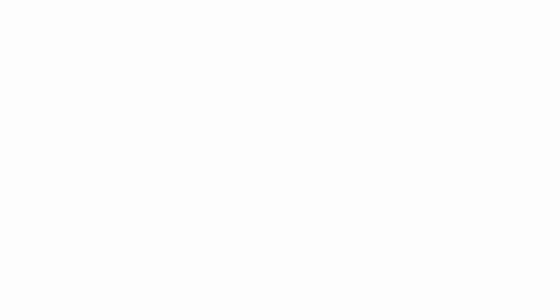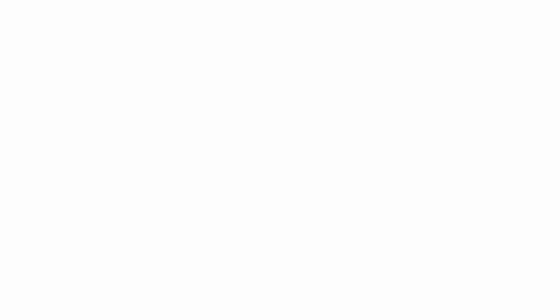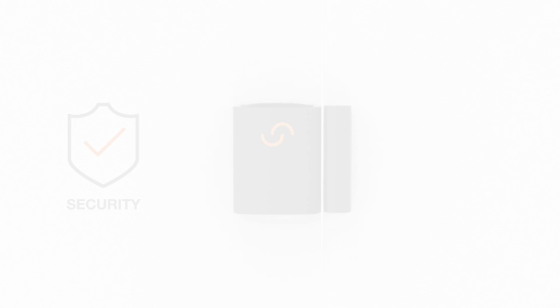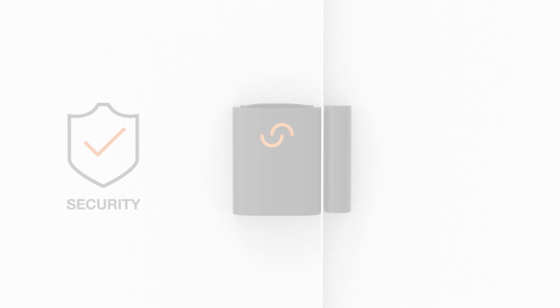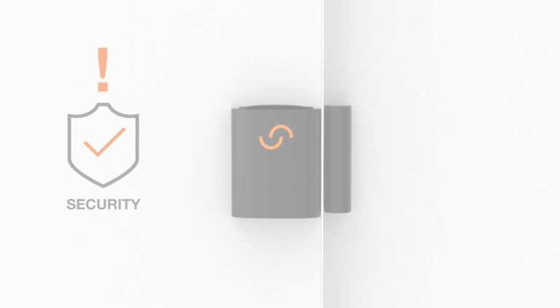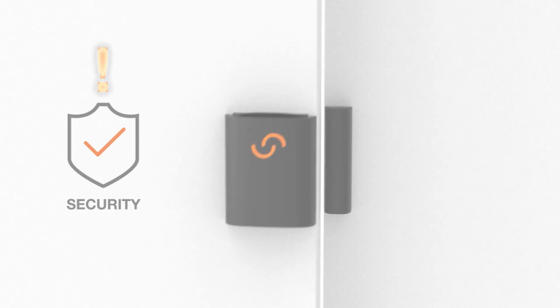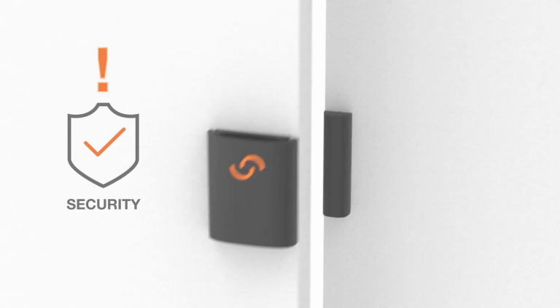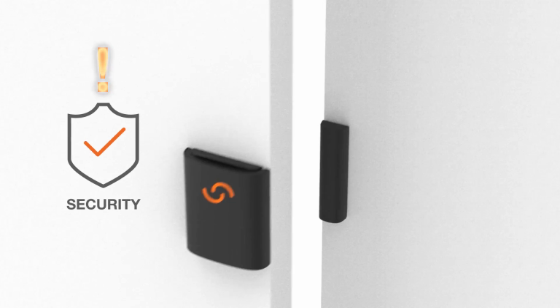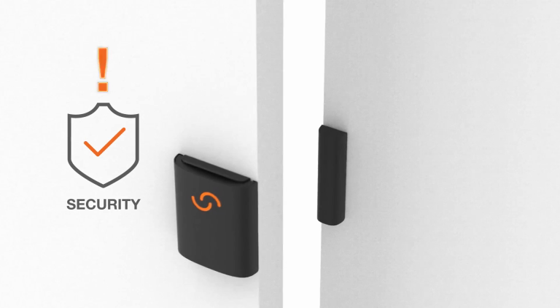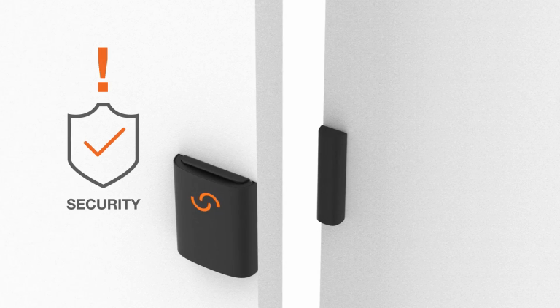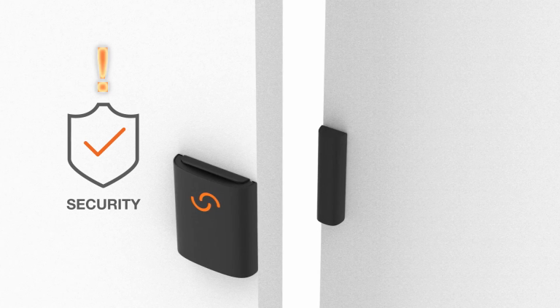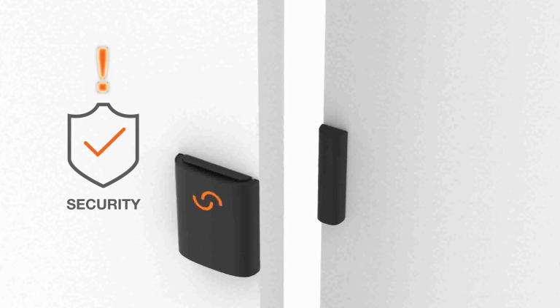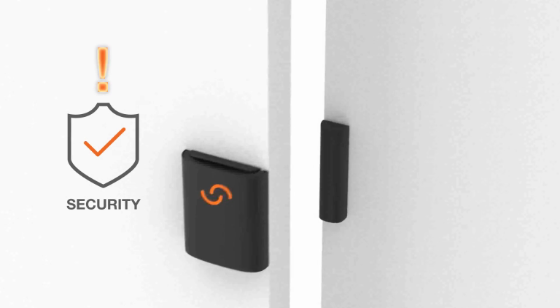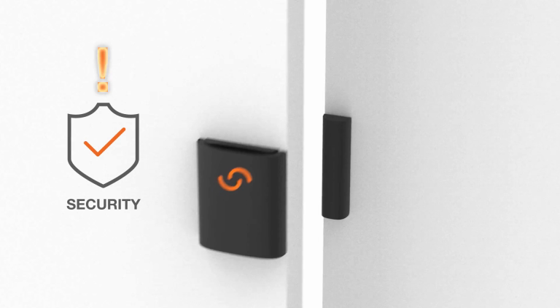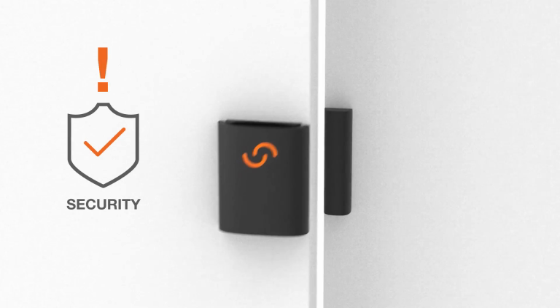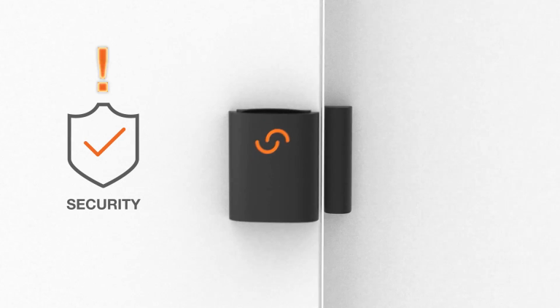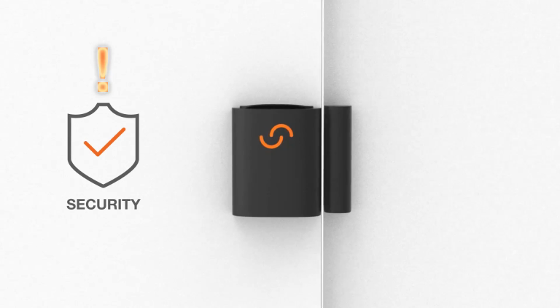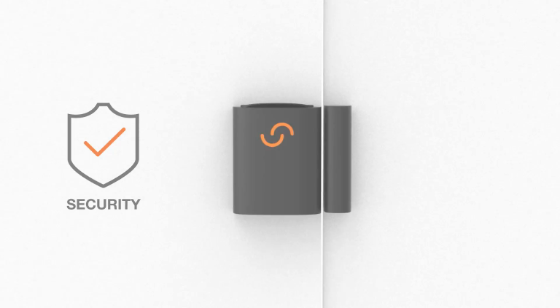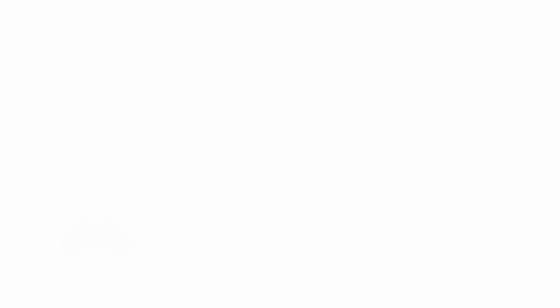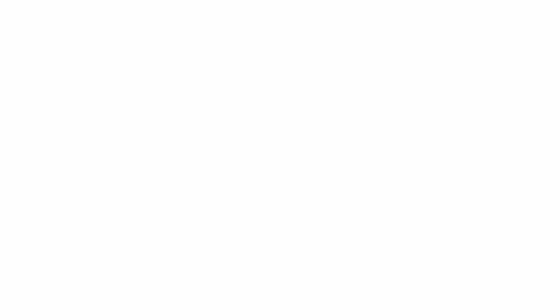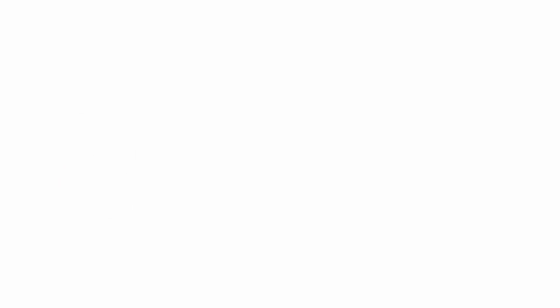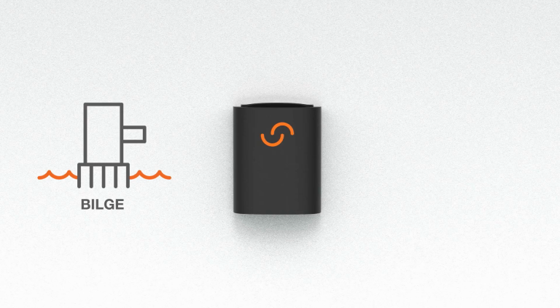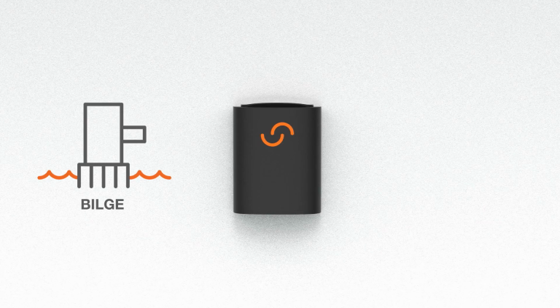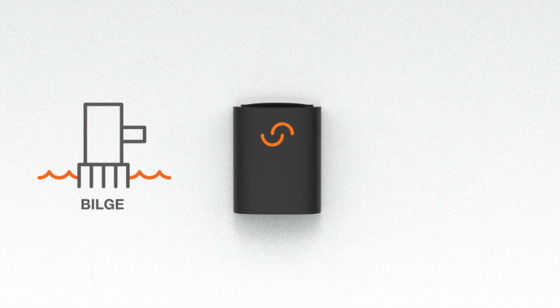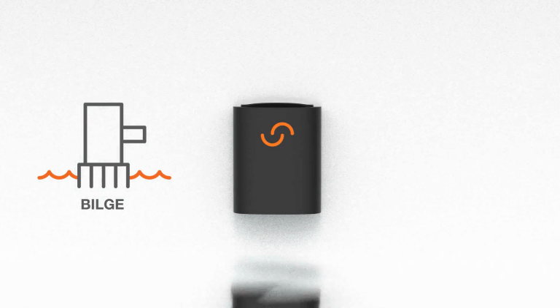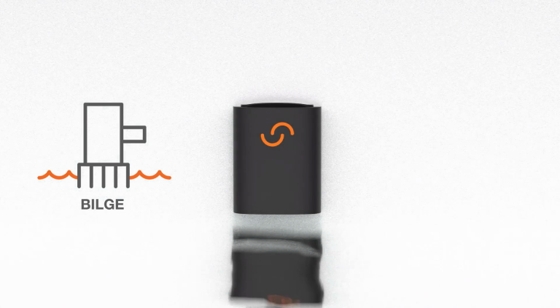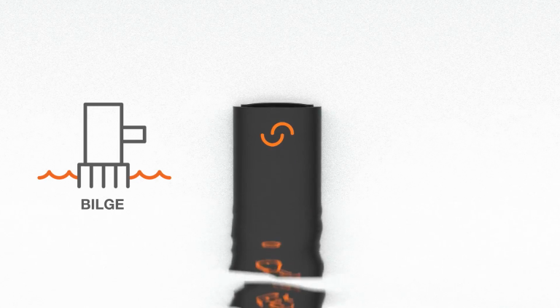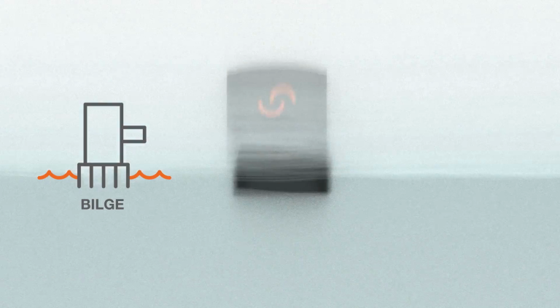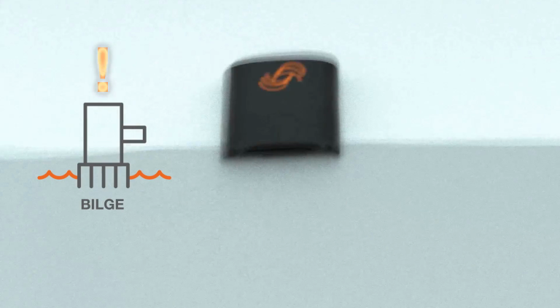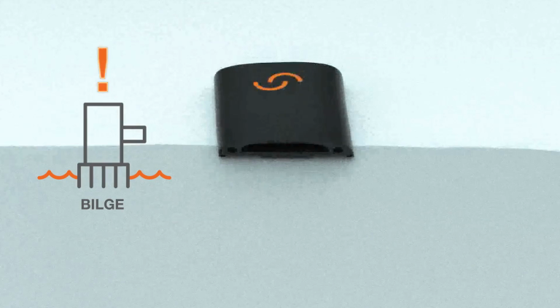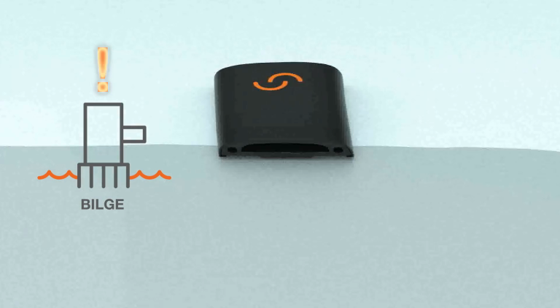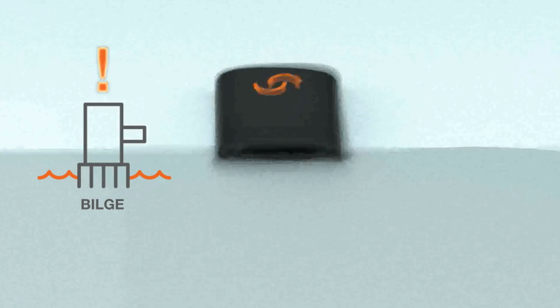Get peace of mind from knowing your boat is secure and monitored. Storage boxes and doorway security. Alerts for rising water.